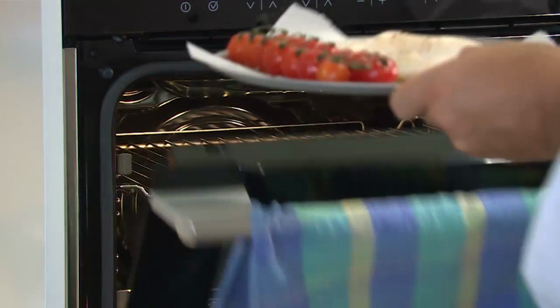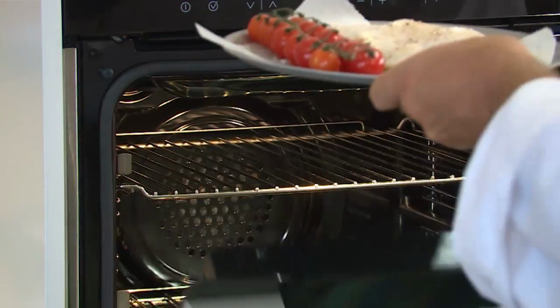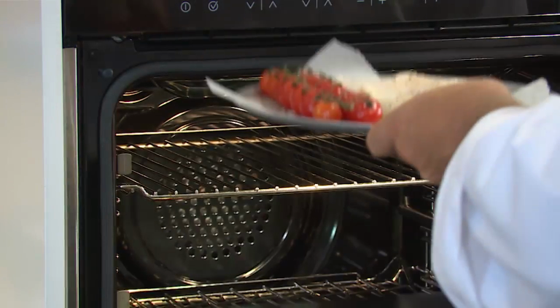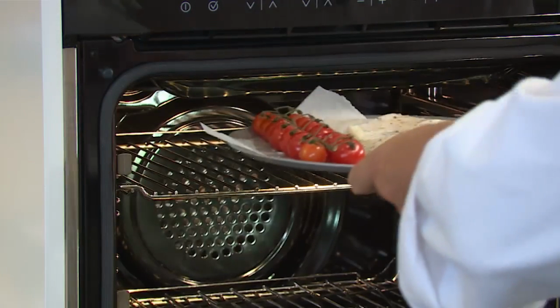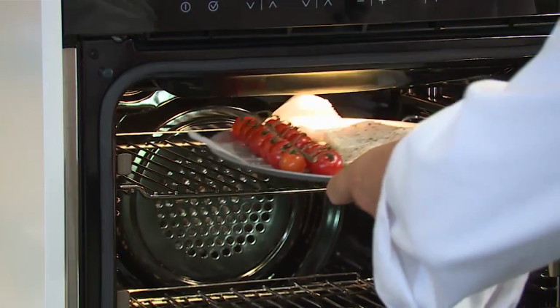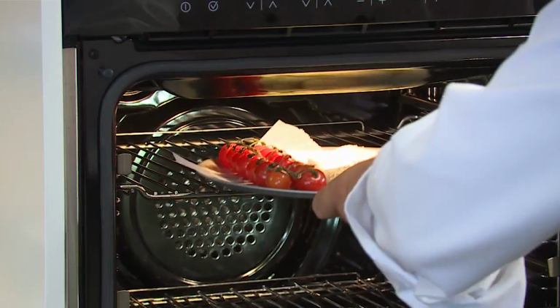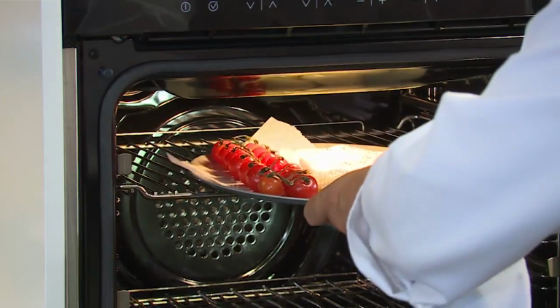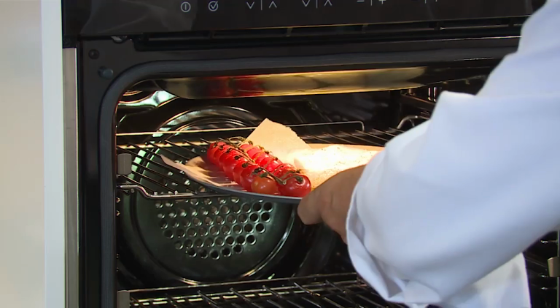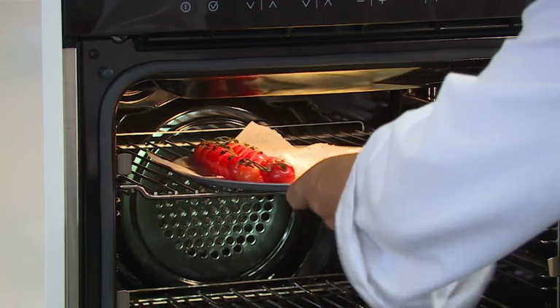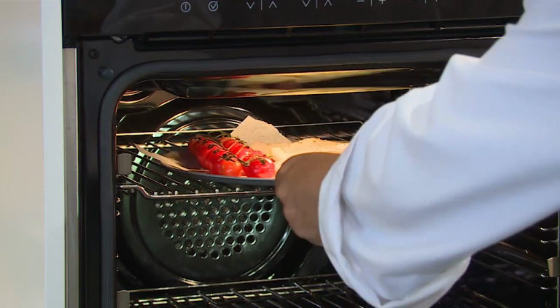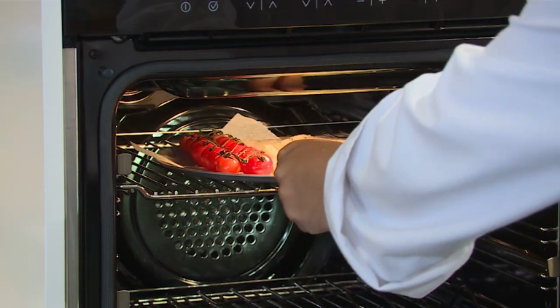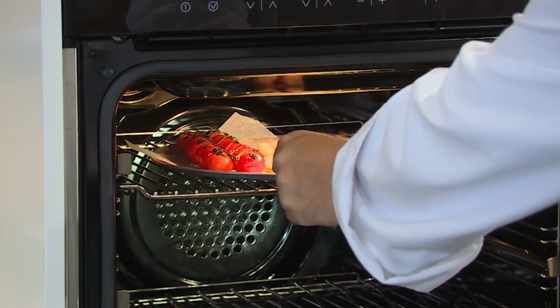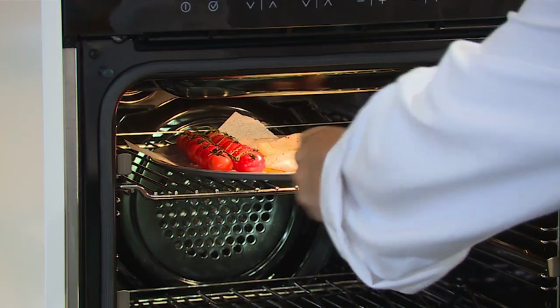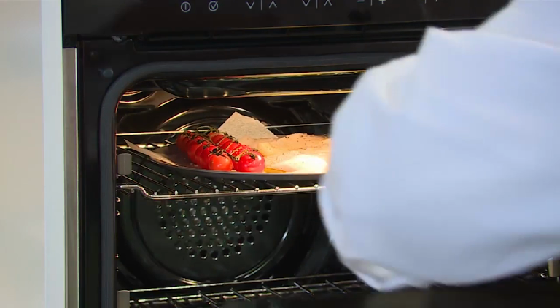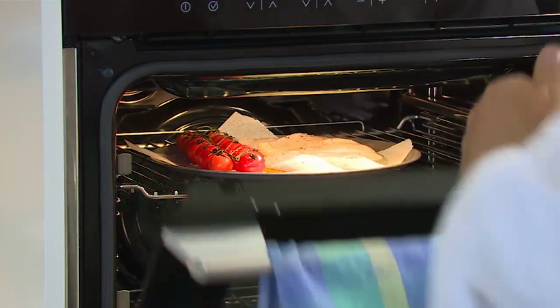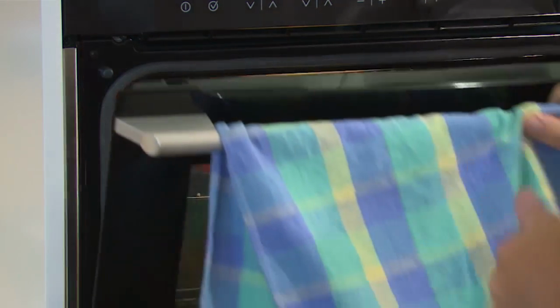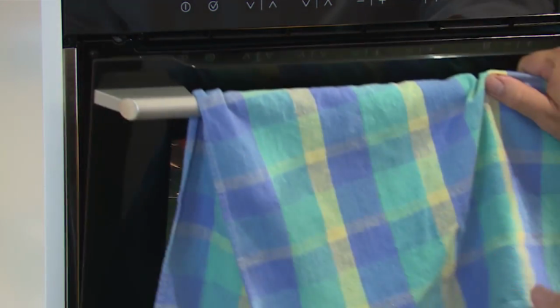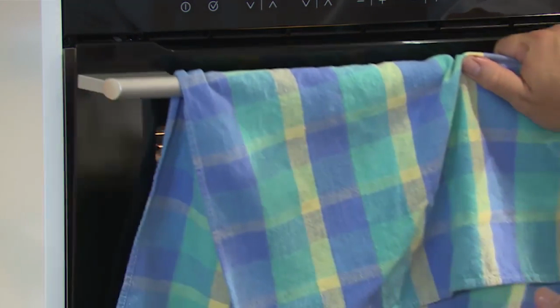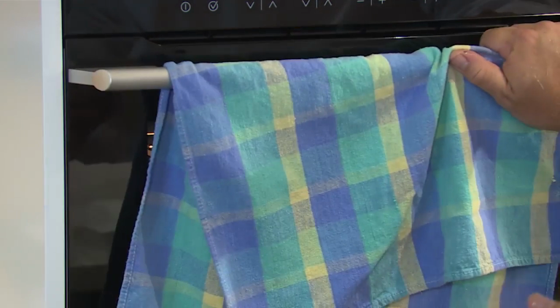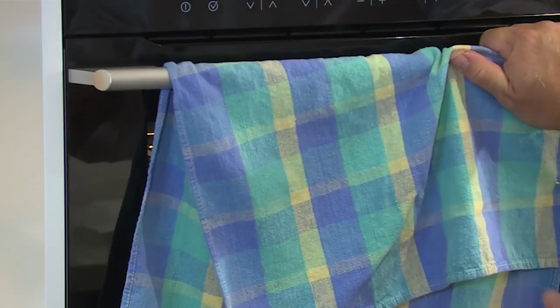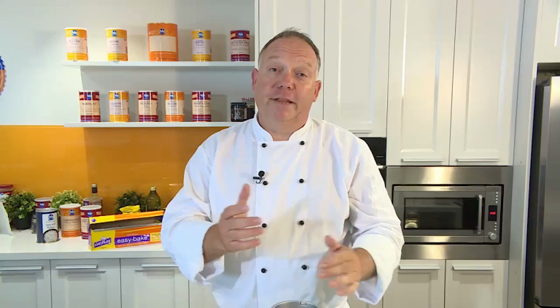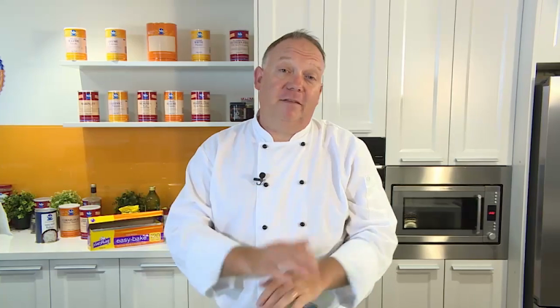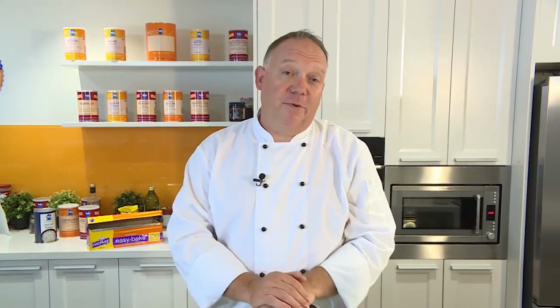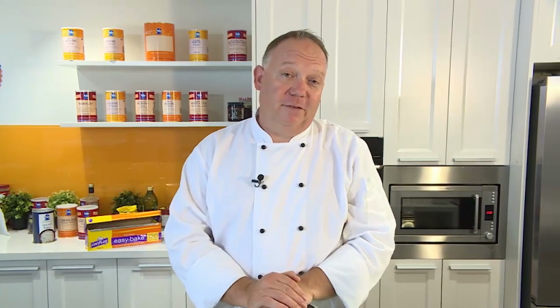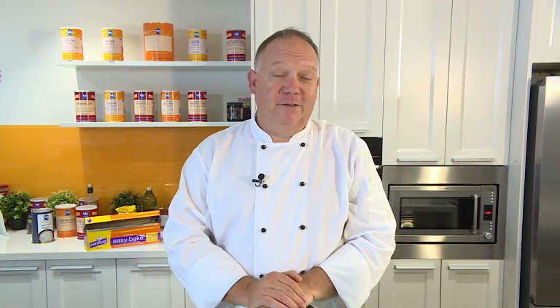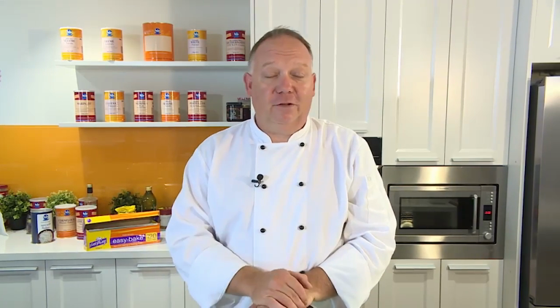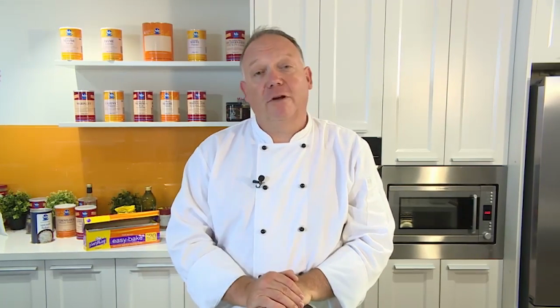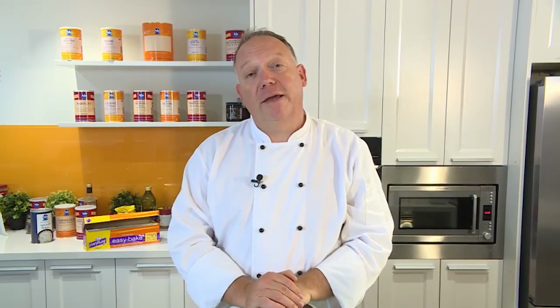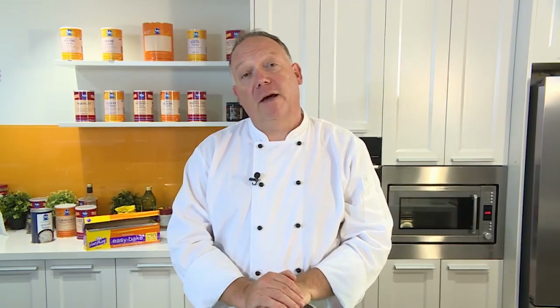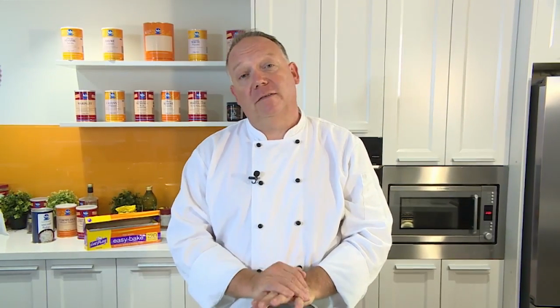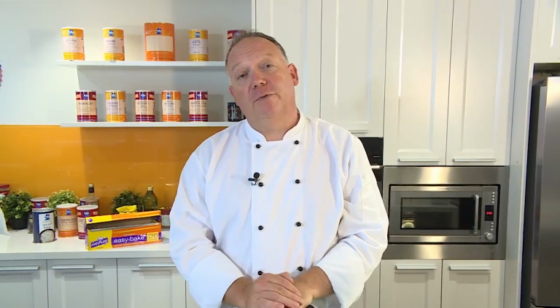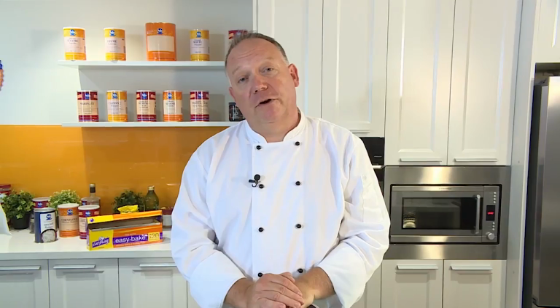It's probably going to take around about five minutes on 170 degrees. For the next step of this dish I'm going to make a parsnip puree.